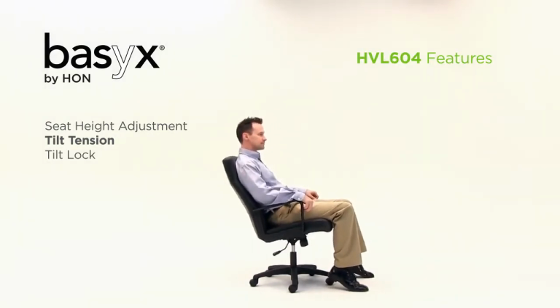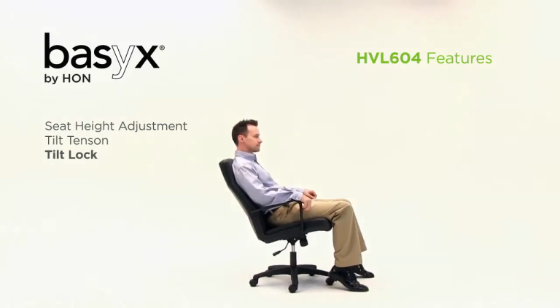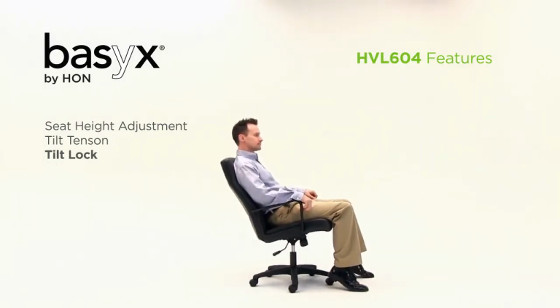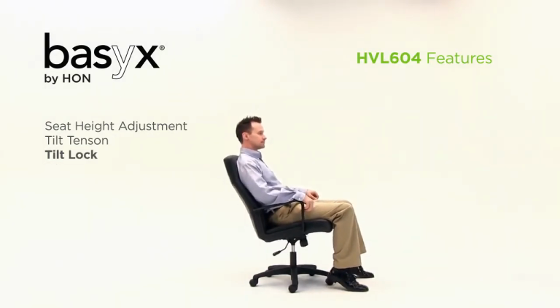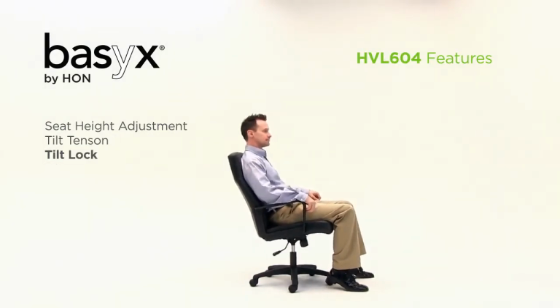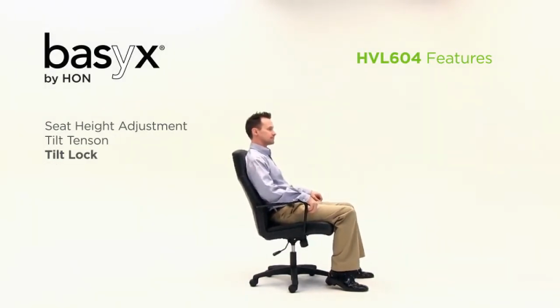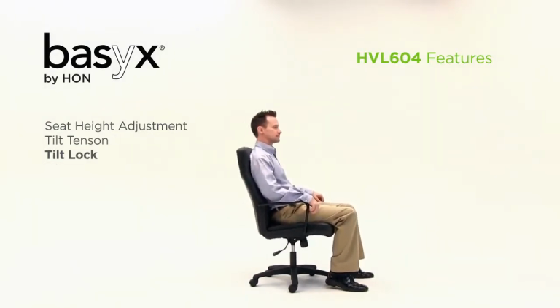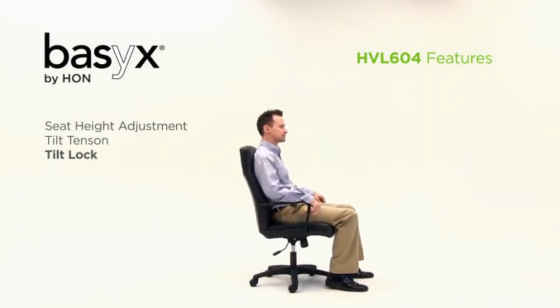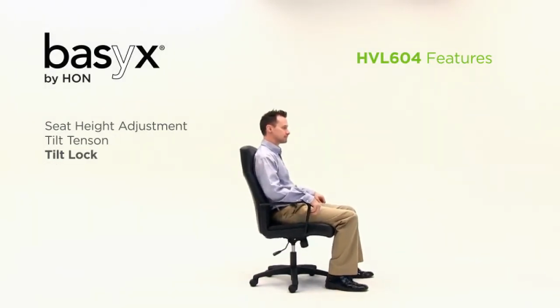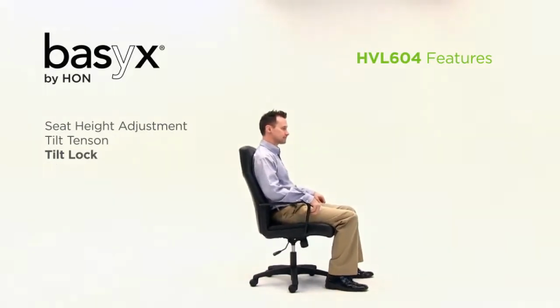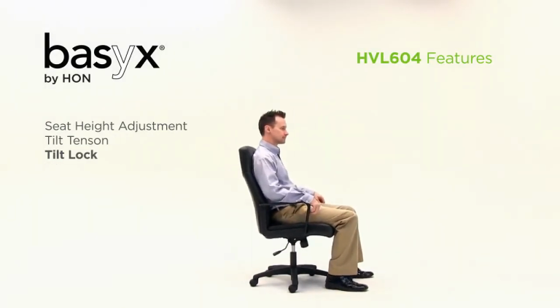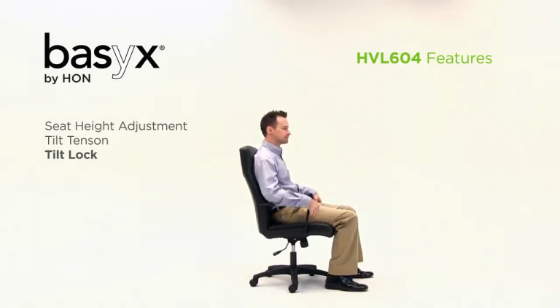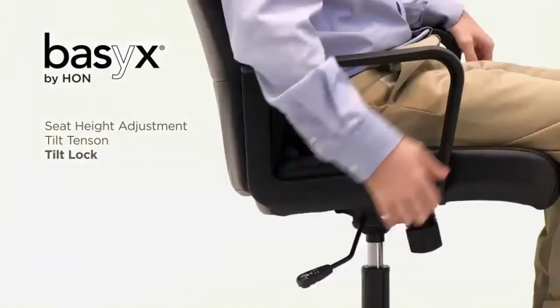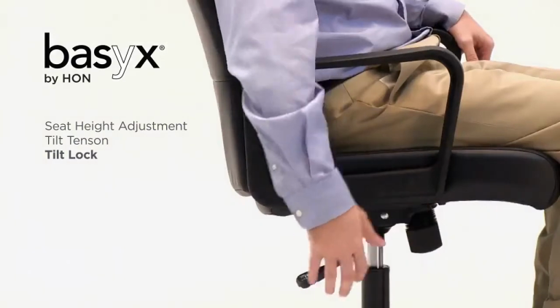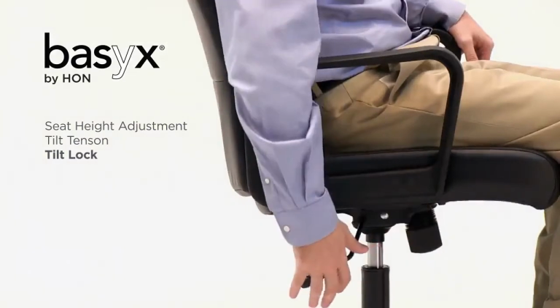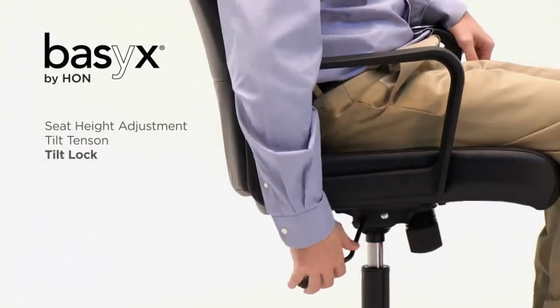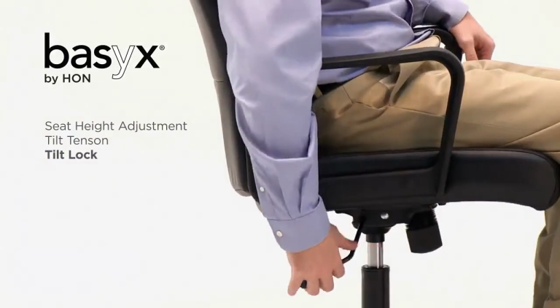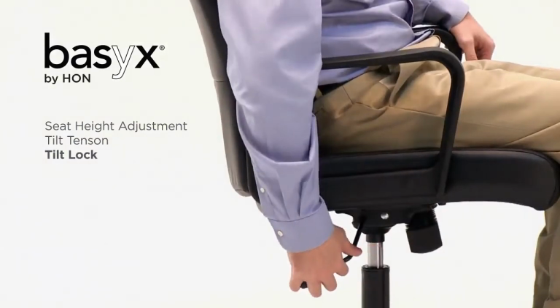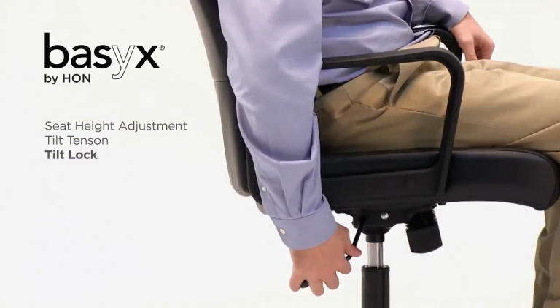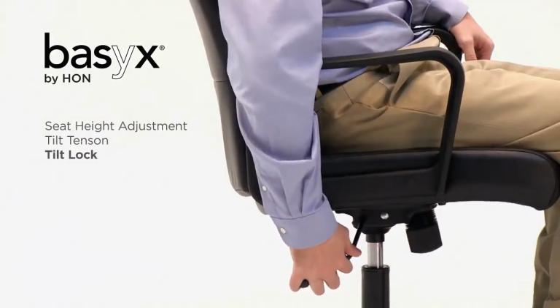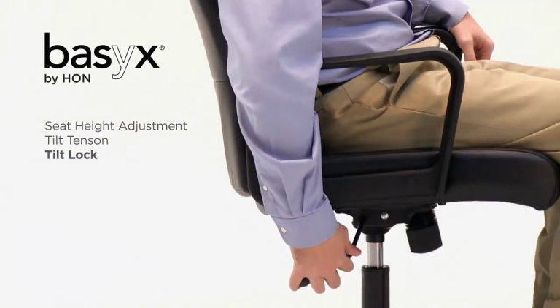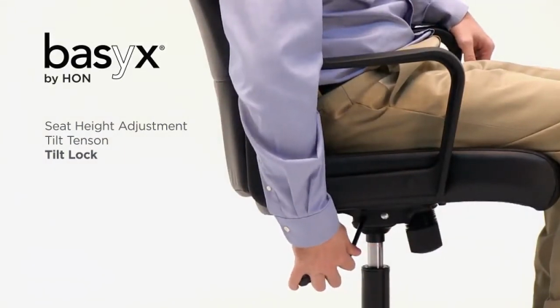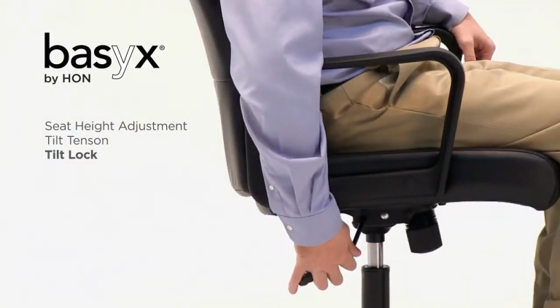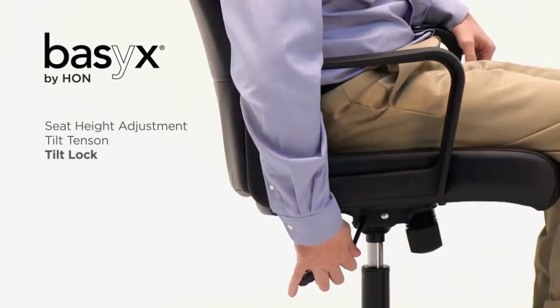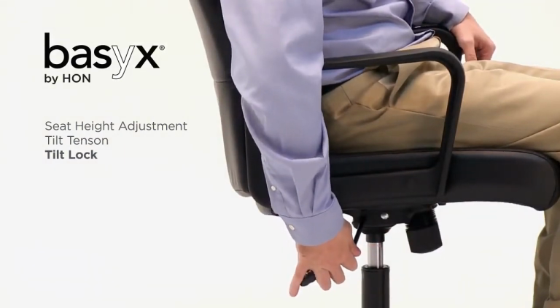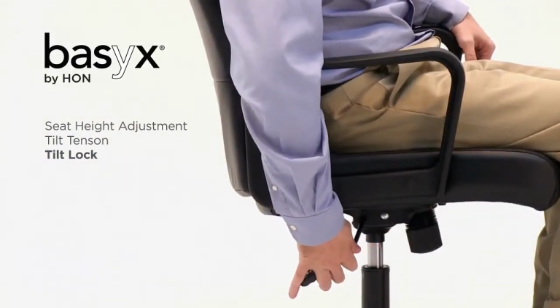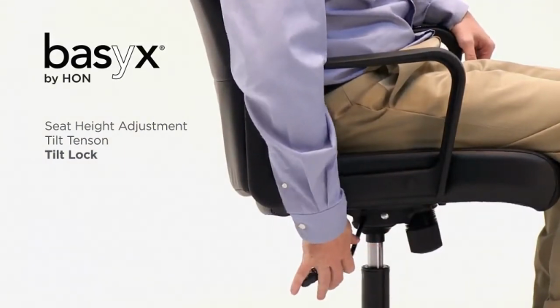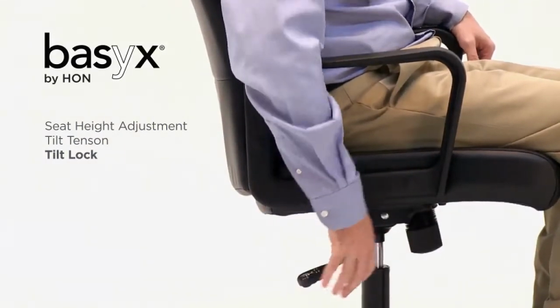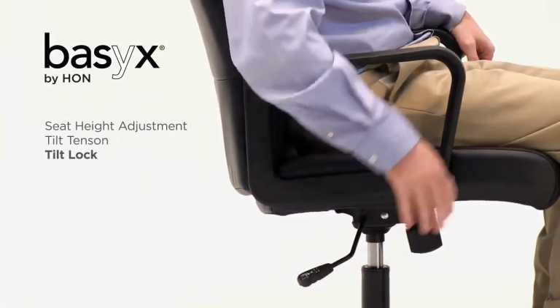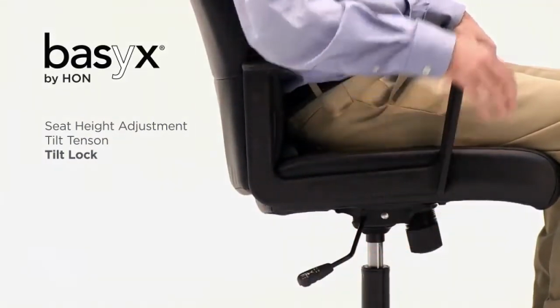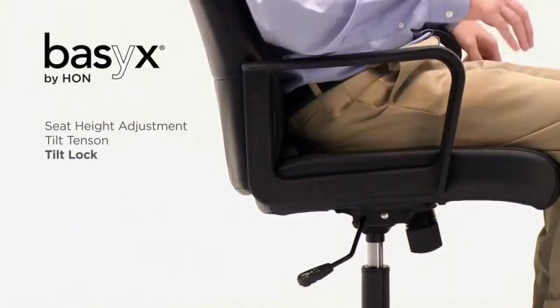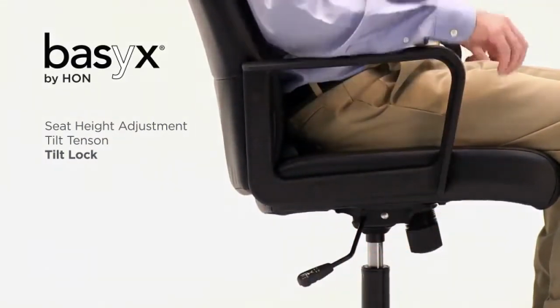Push in on the pneumatic height adjustment lever to activate the lock, keeping the chair in an upright position.